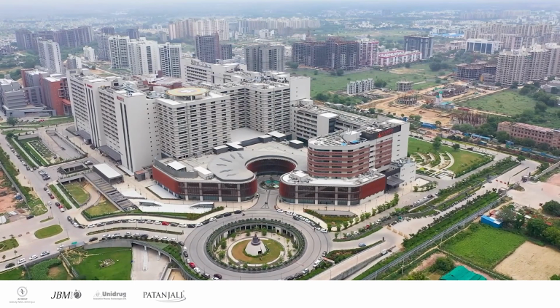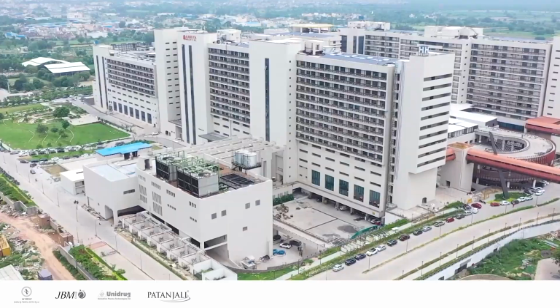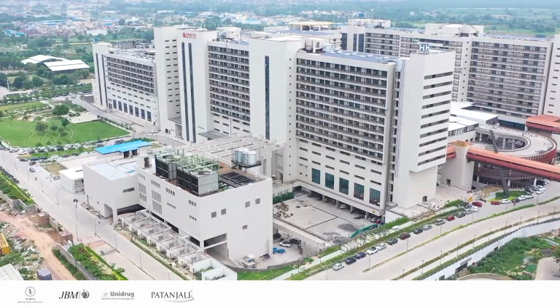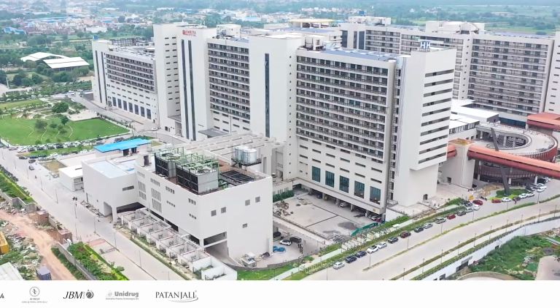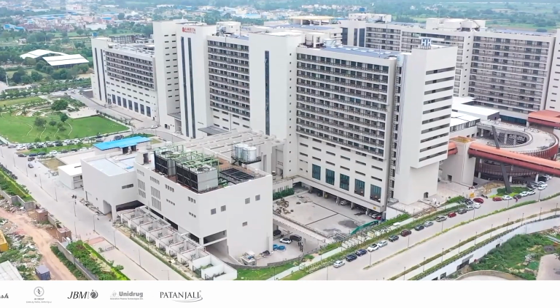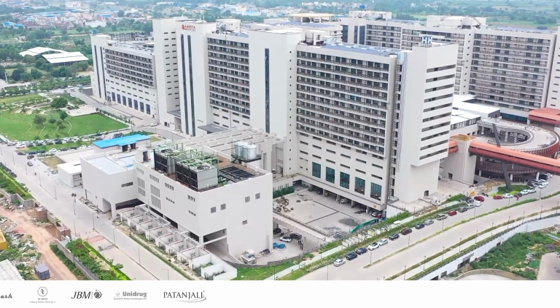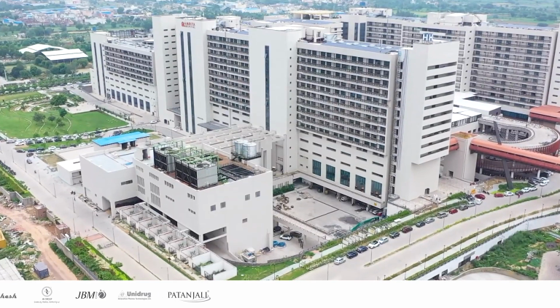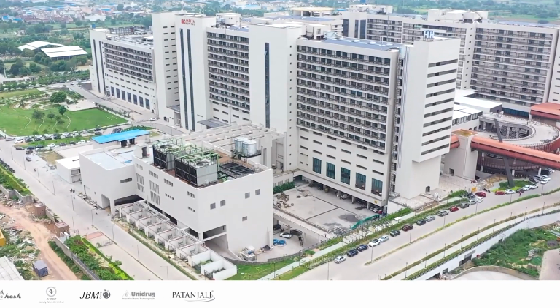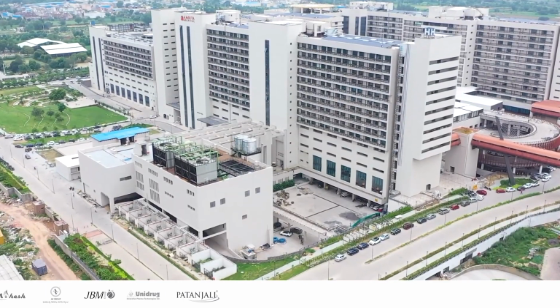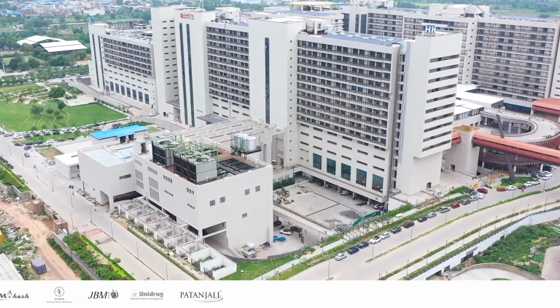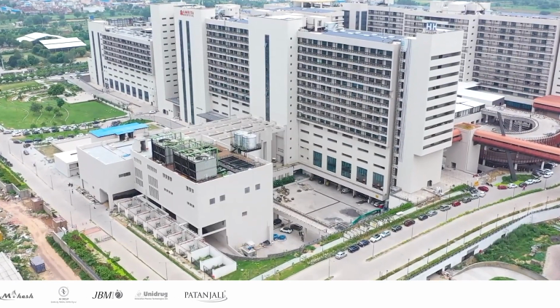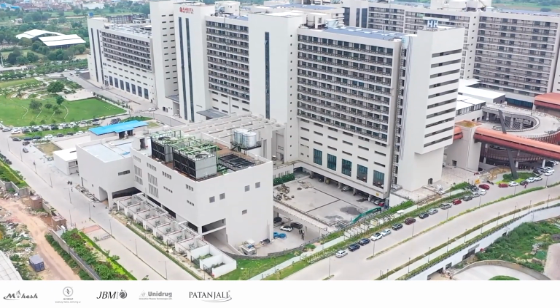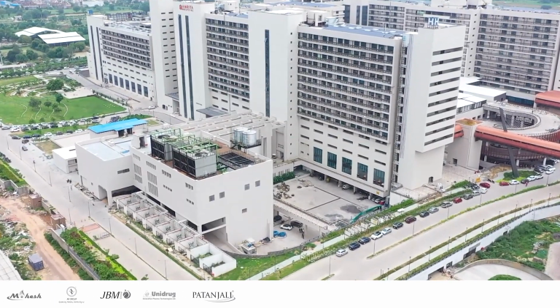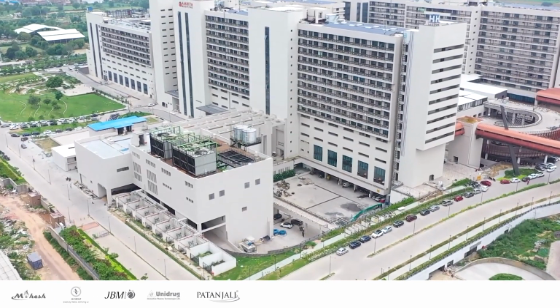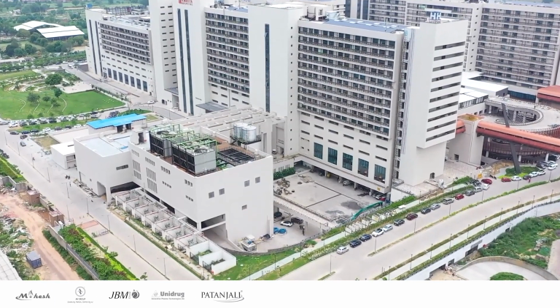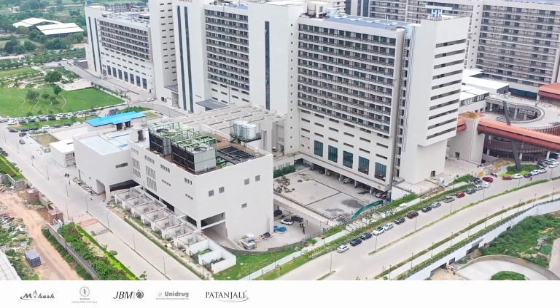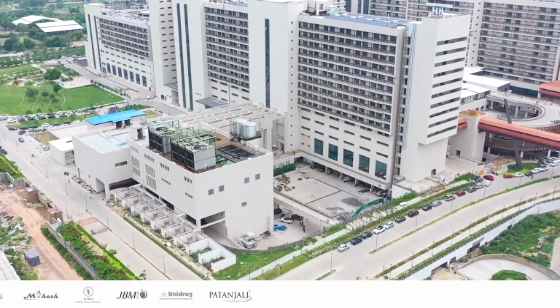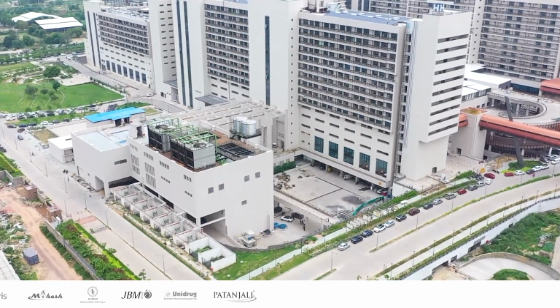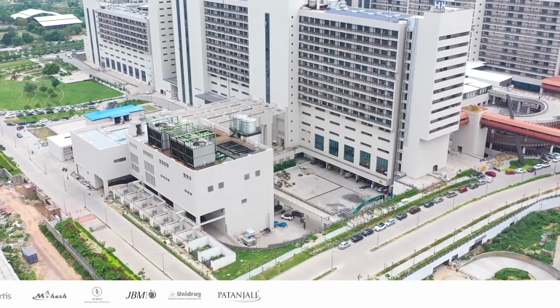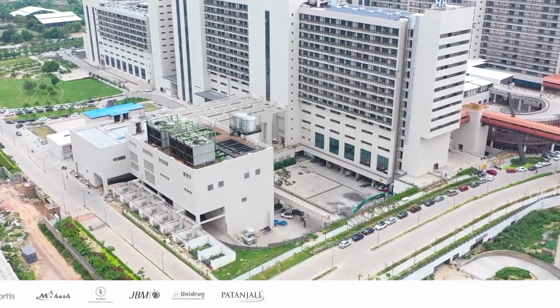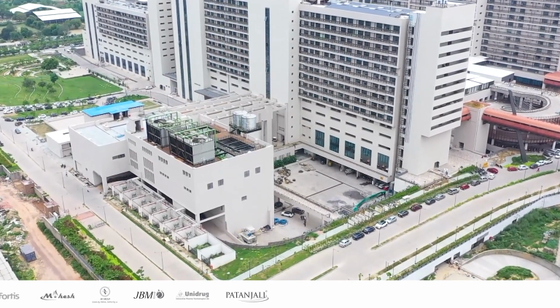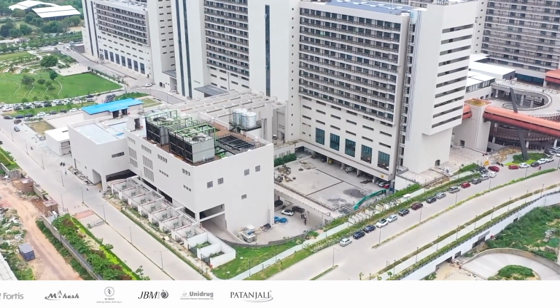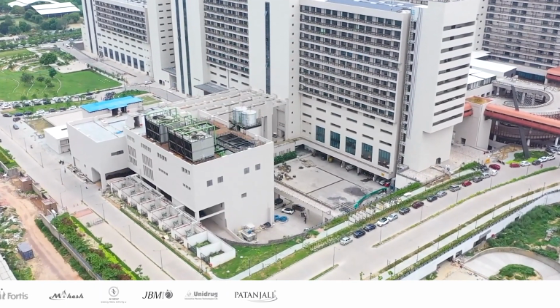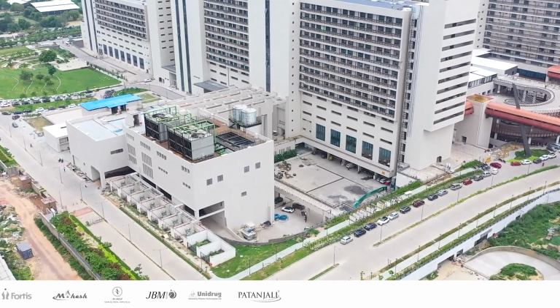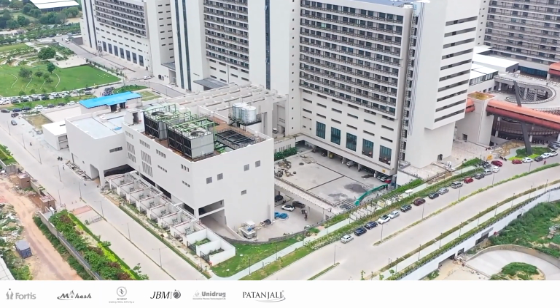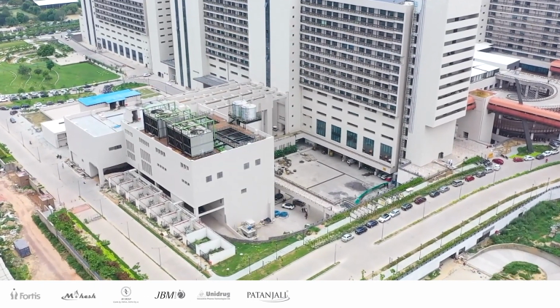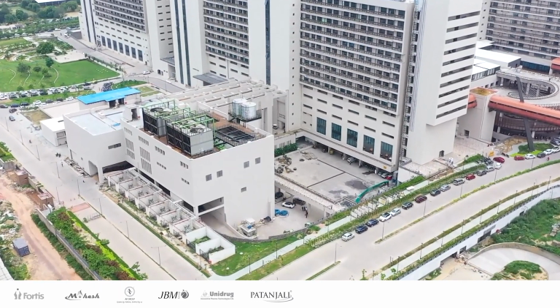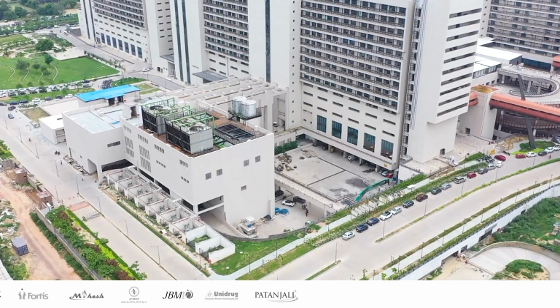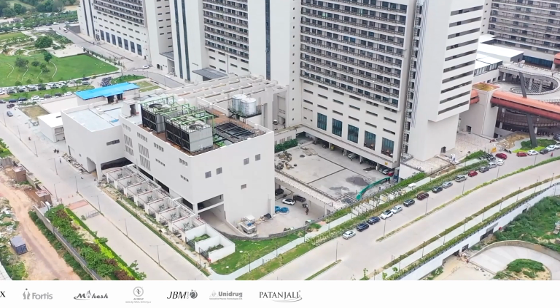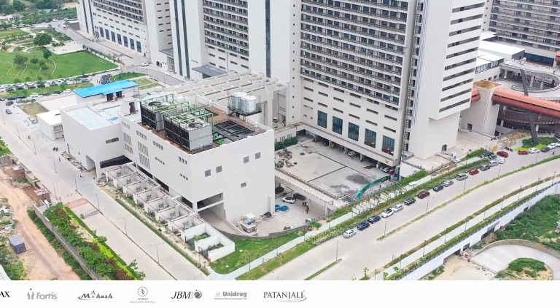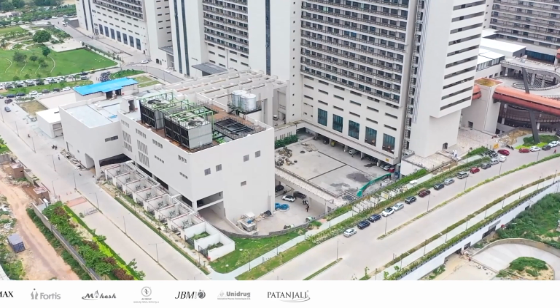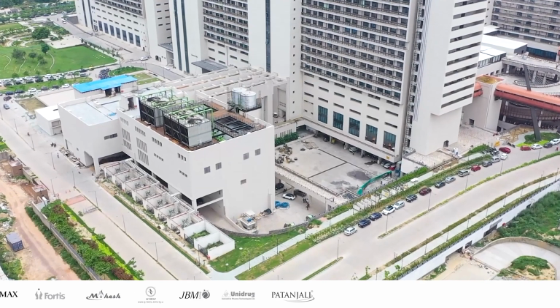However, like any other hospital, they face a unique challenge when it comes to wastewater management.